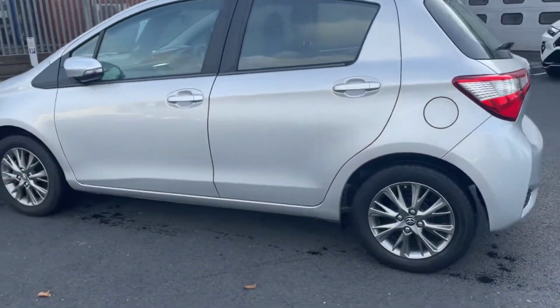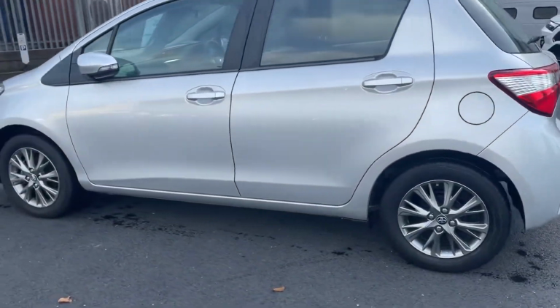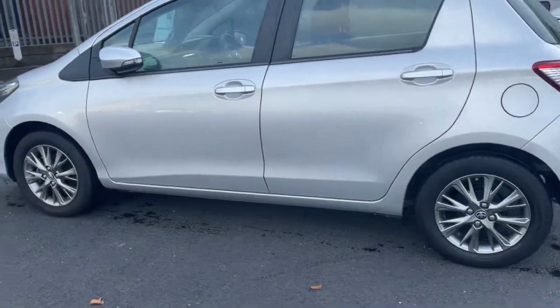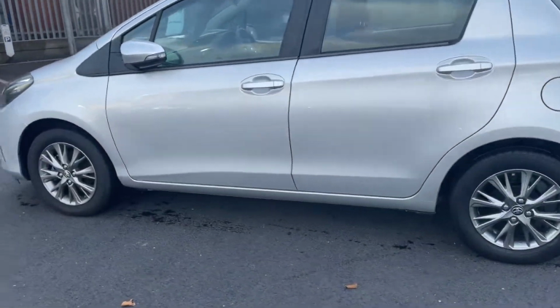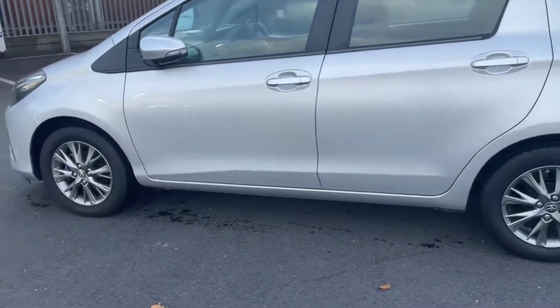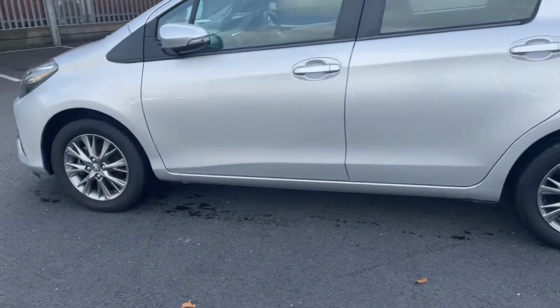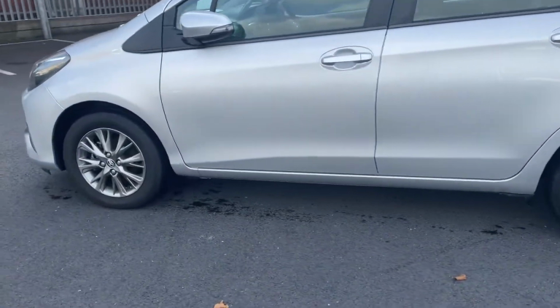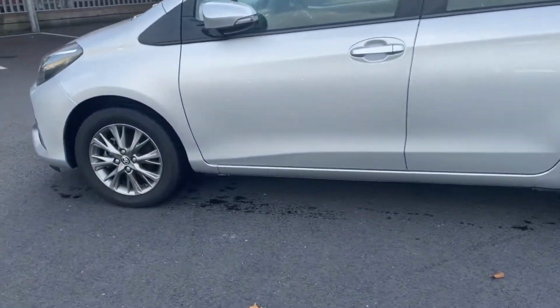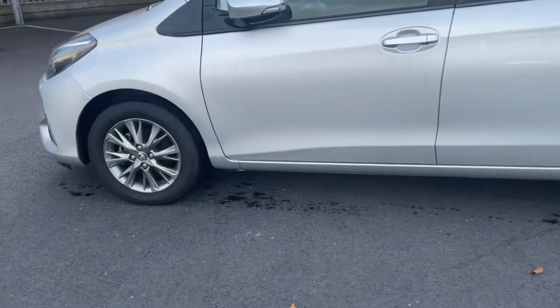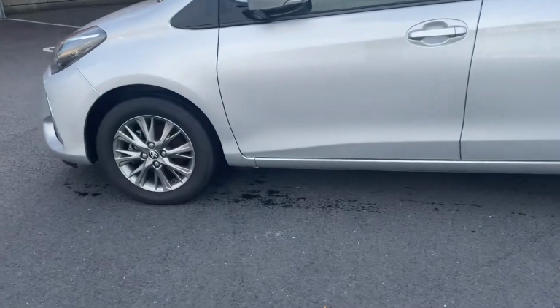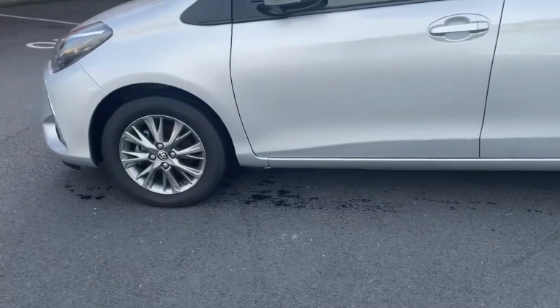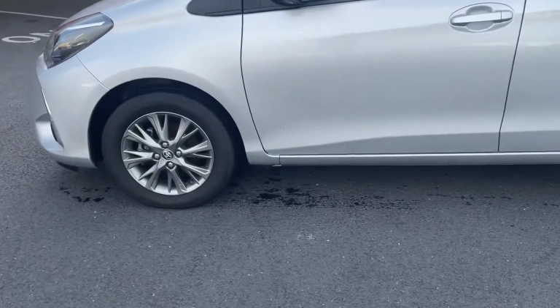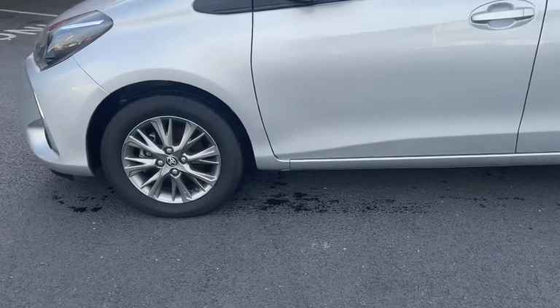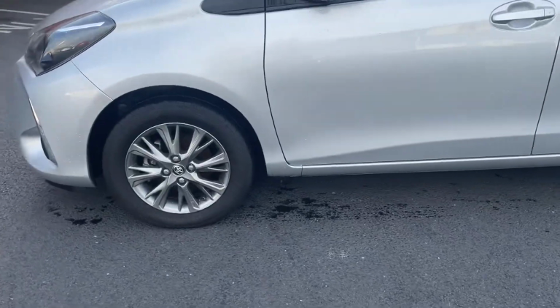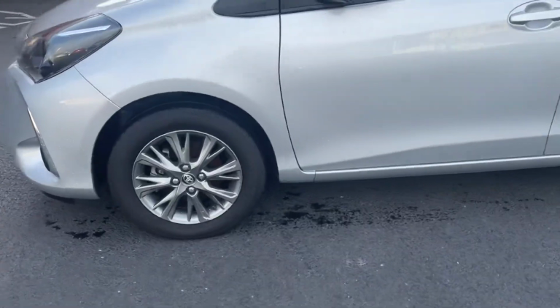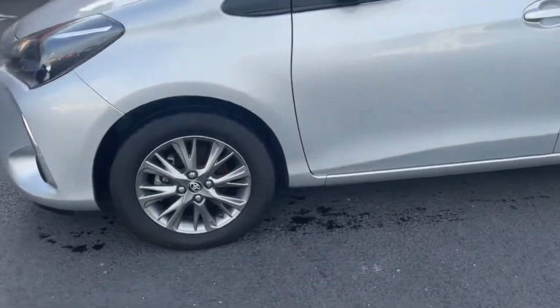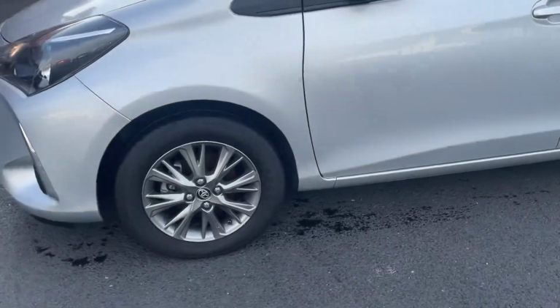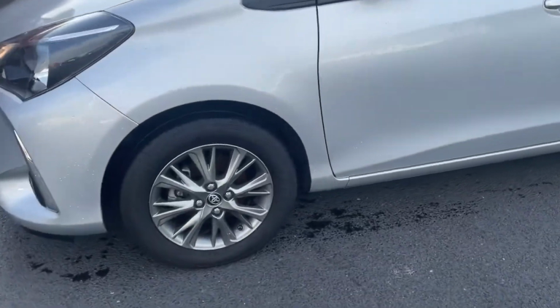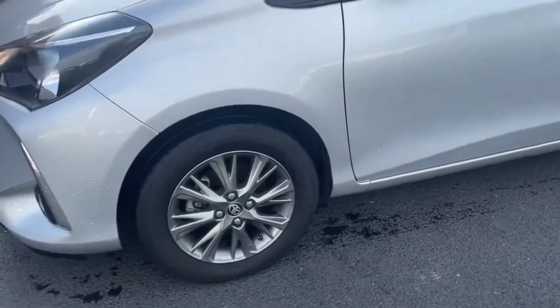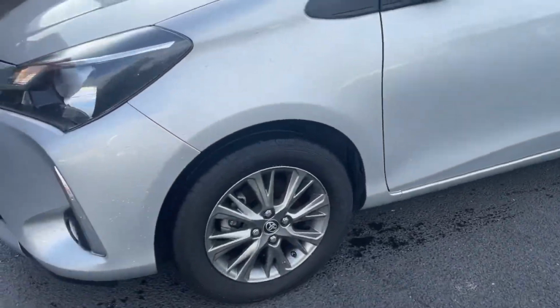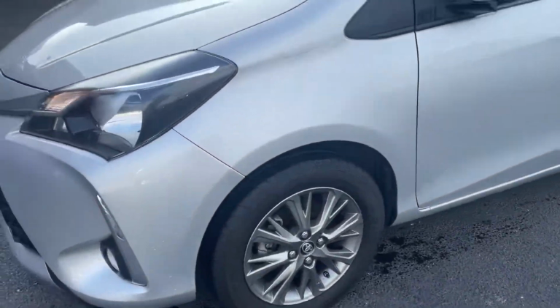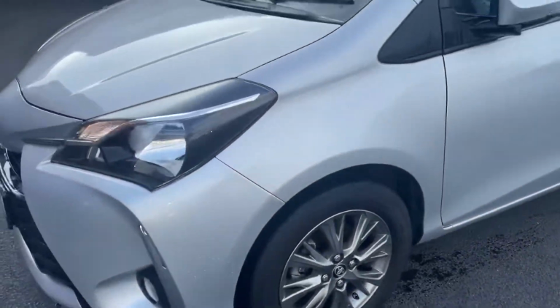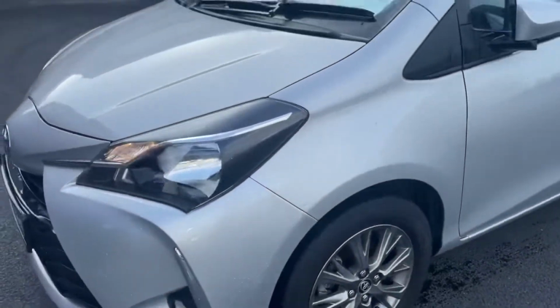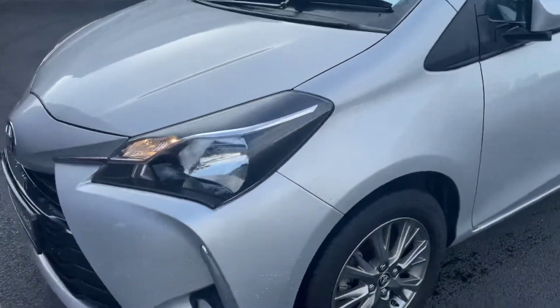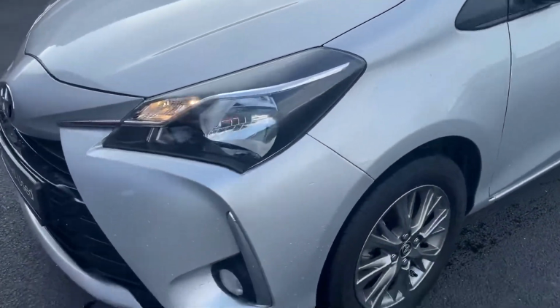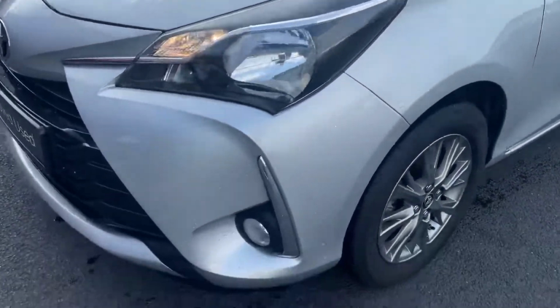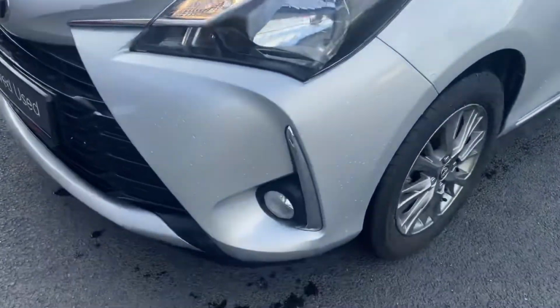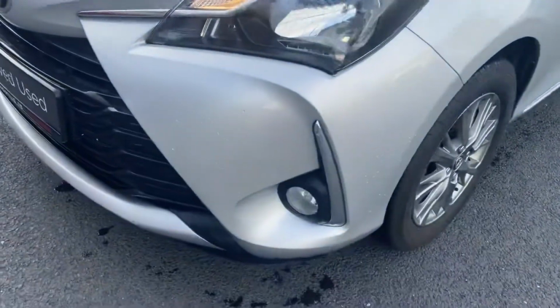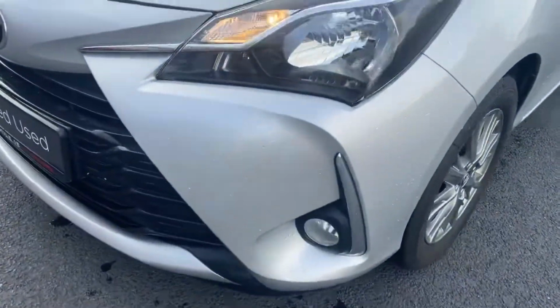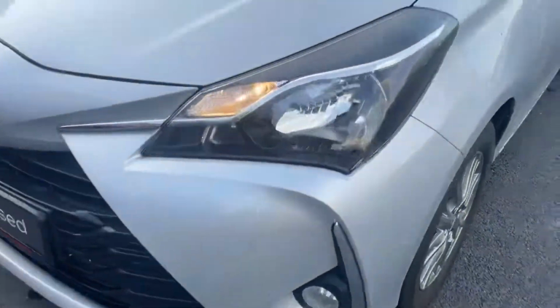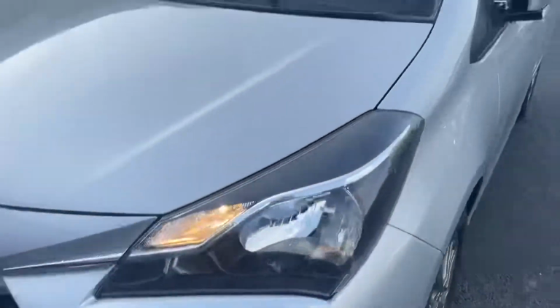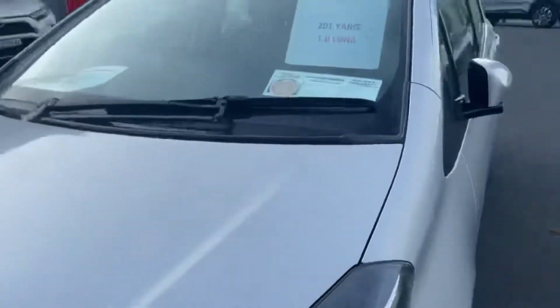With the LUNA model you get the 15-inch alloys, and you also get your daytime running lights with your front fog lights.